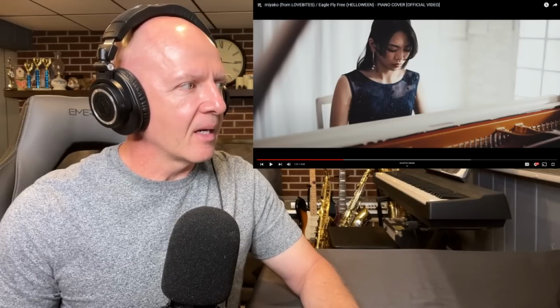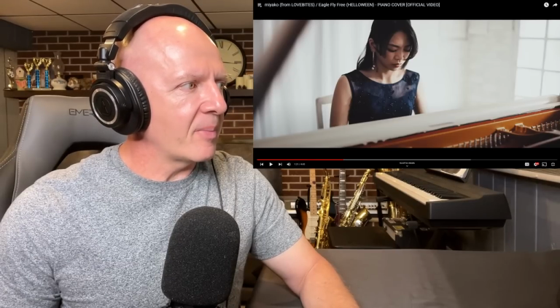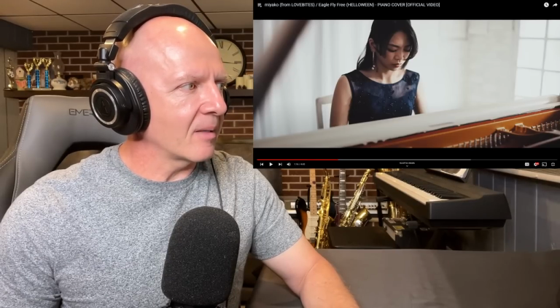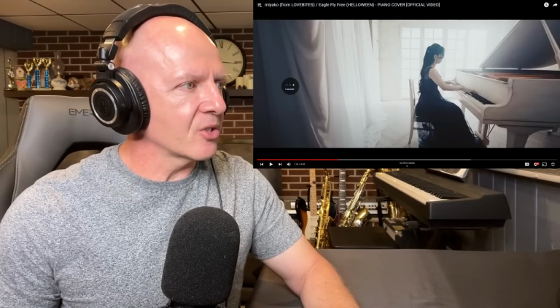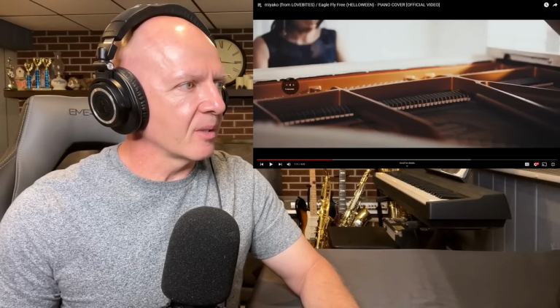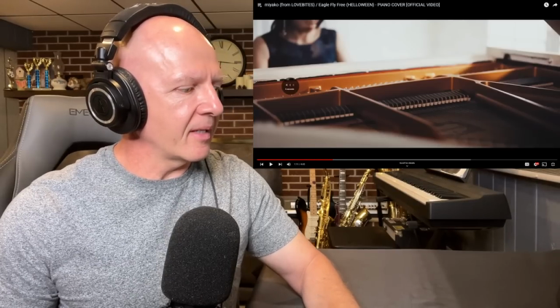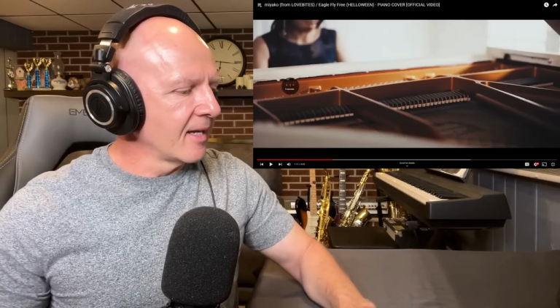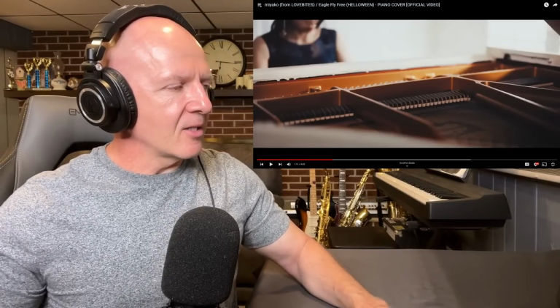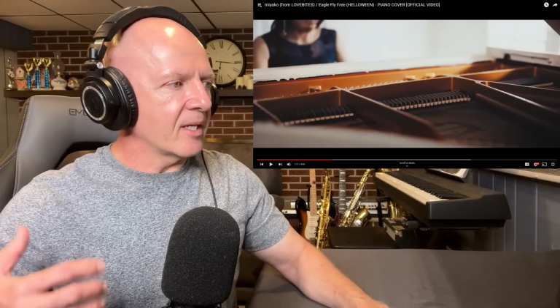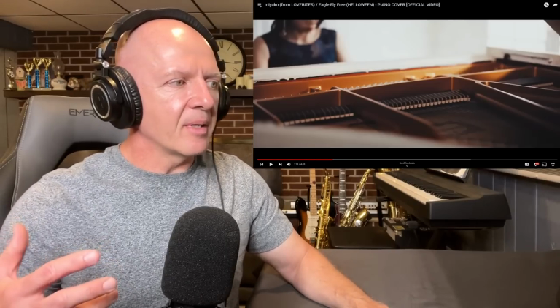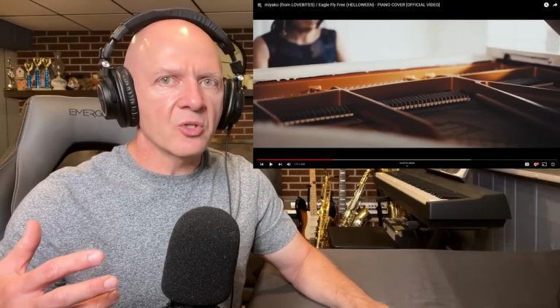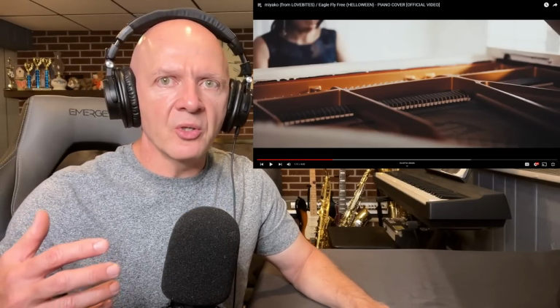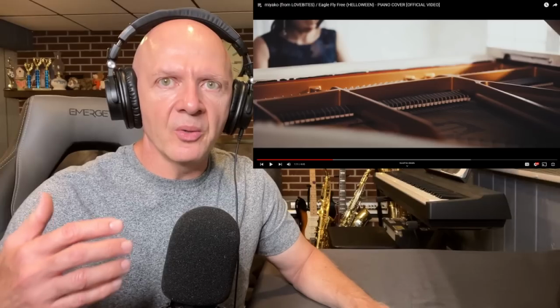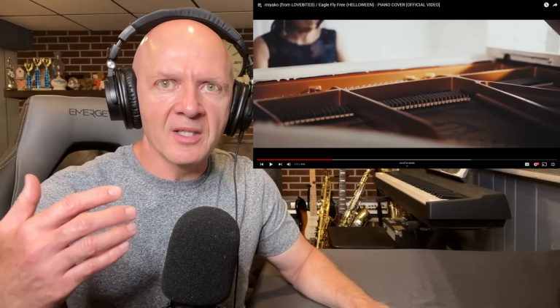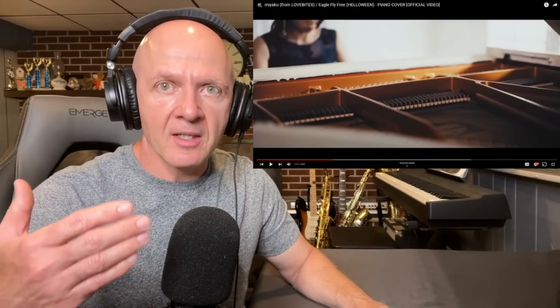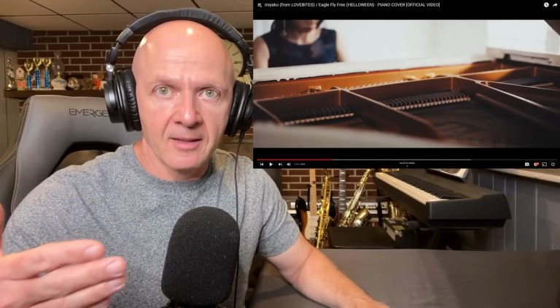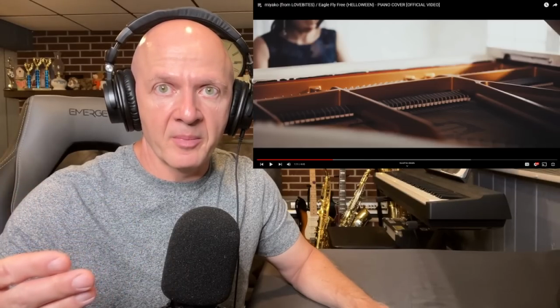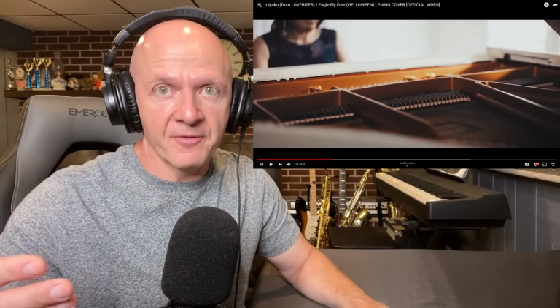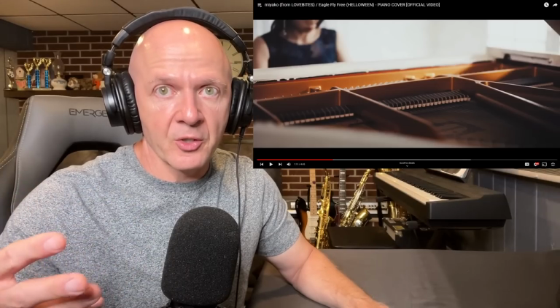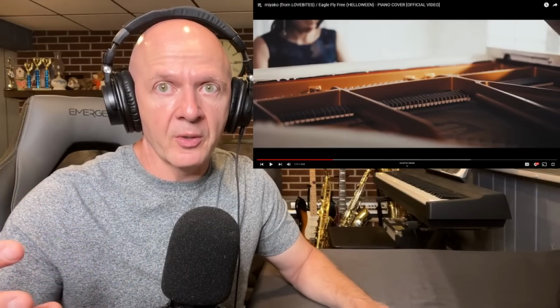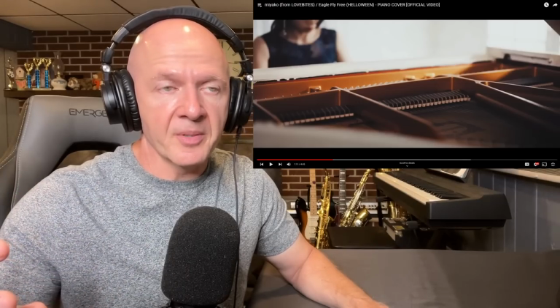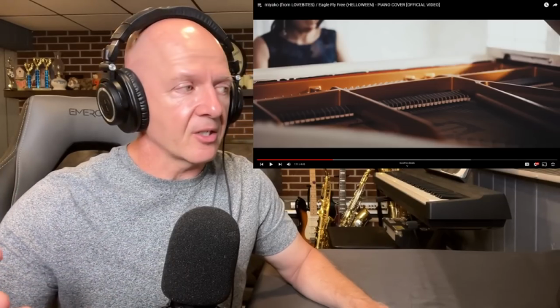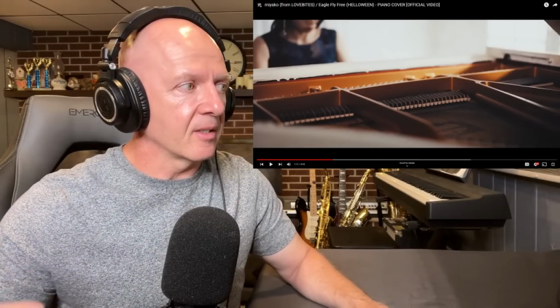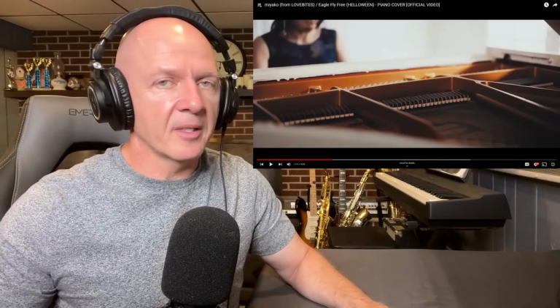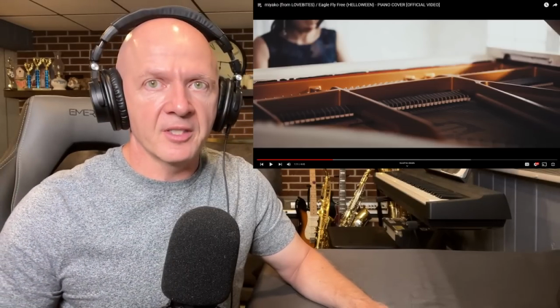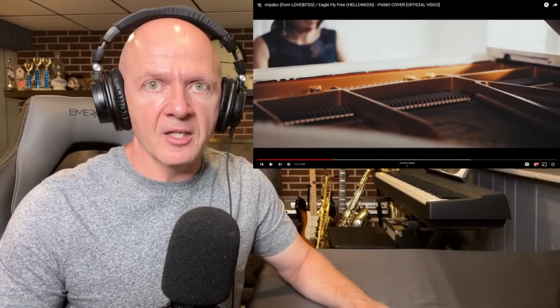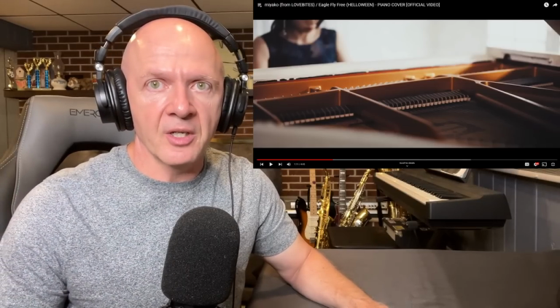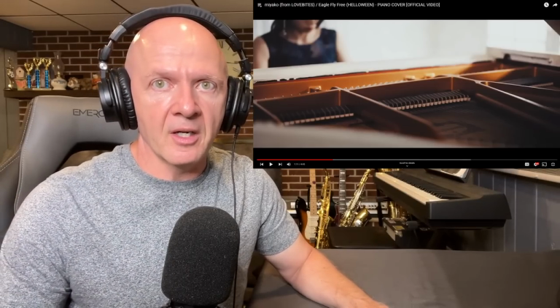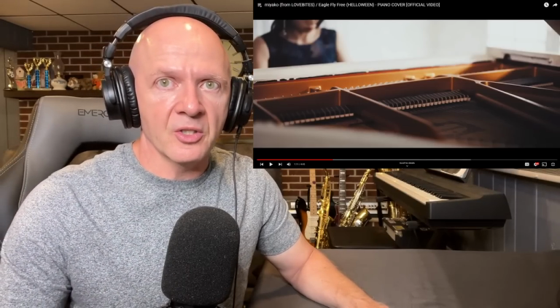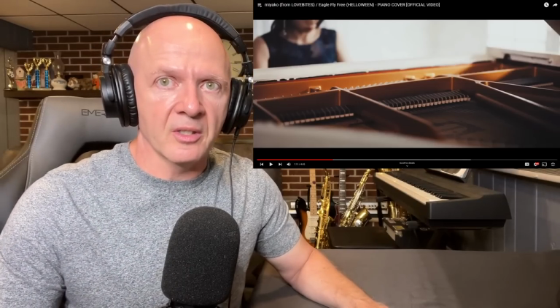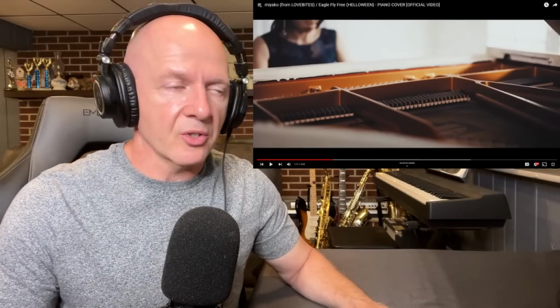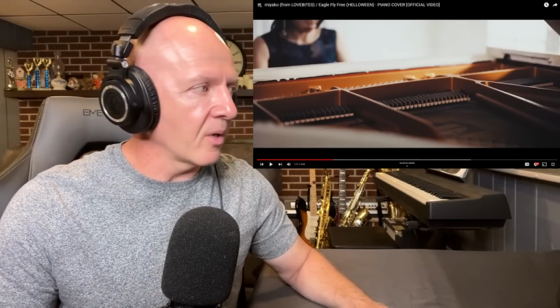I'm going to back up just a little bit as we come into this section — a little bit of adagio. Adagio means a little slower.